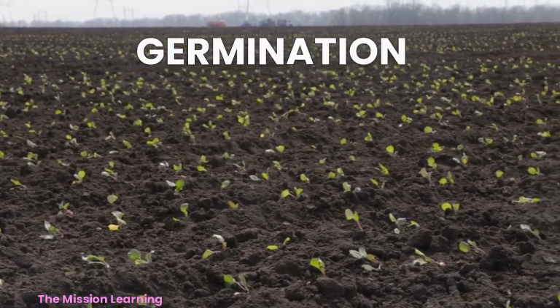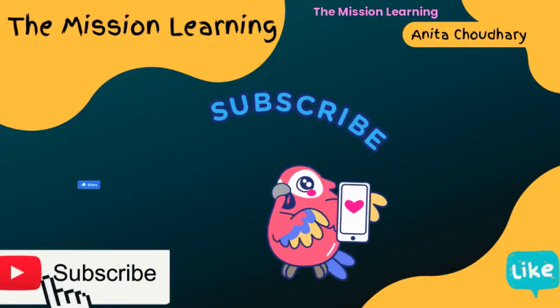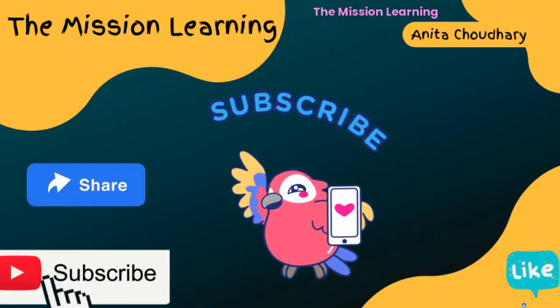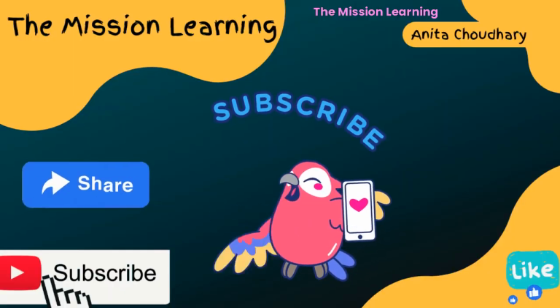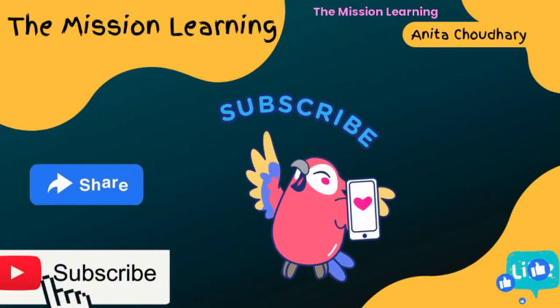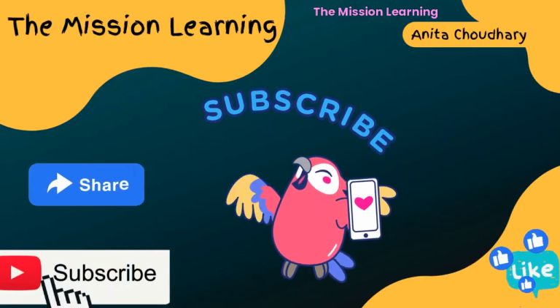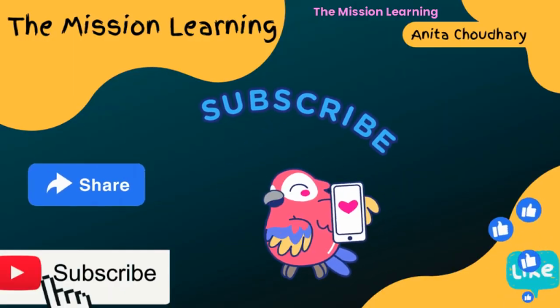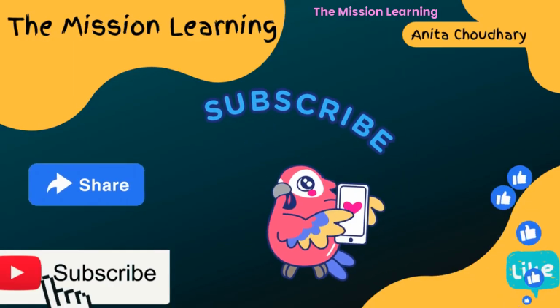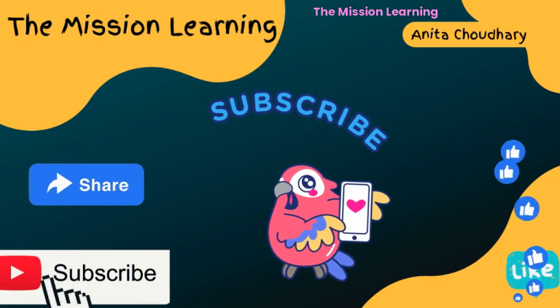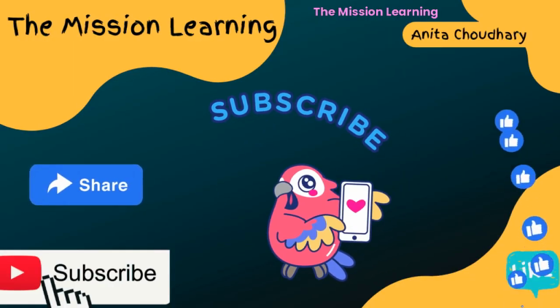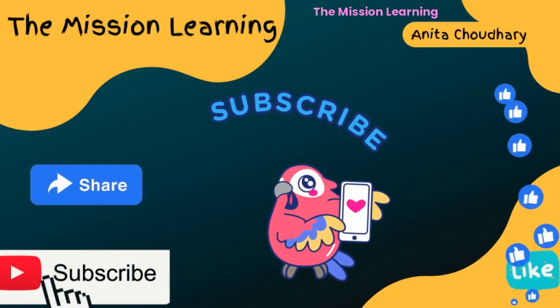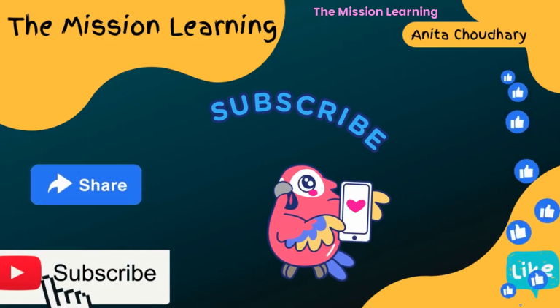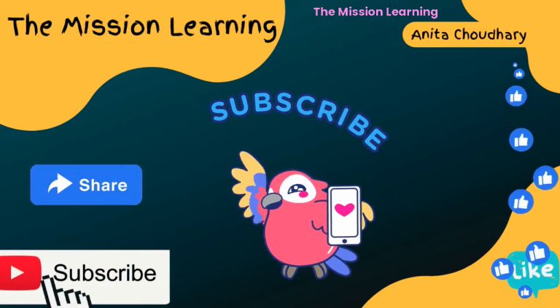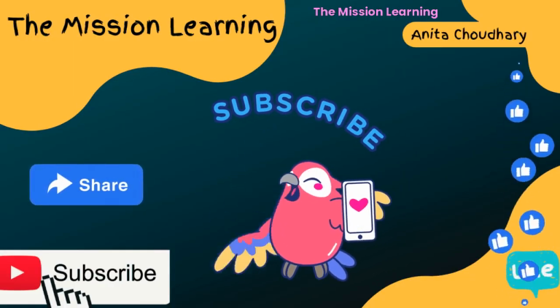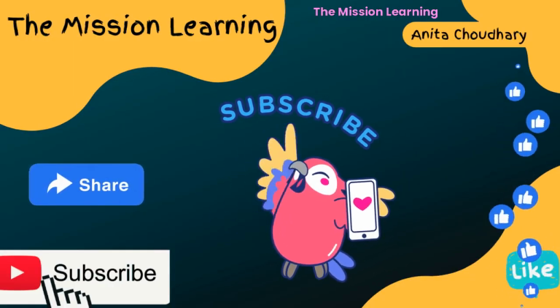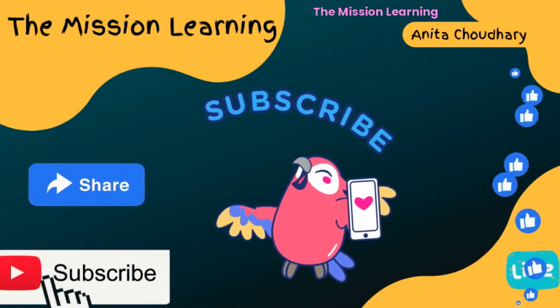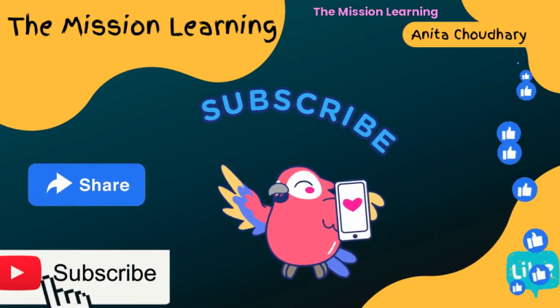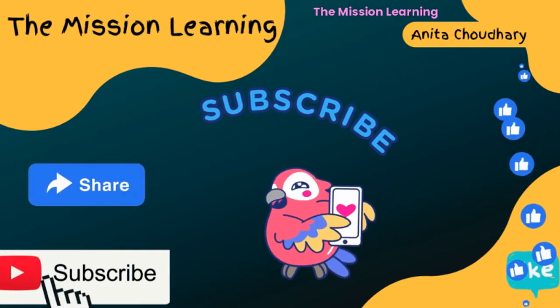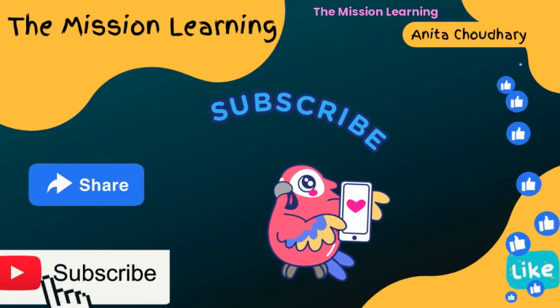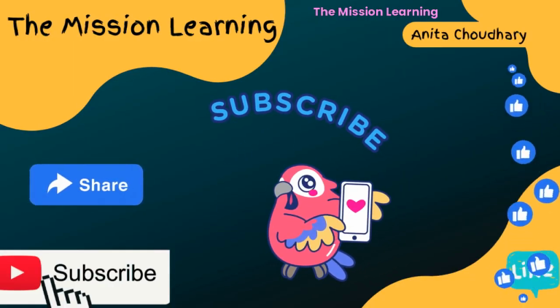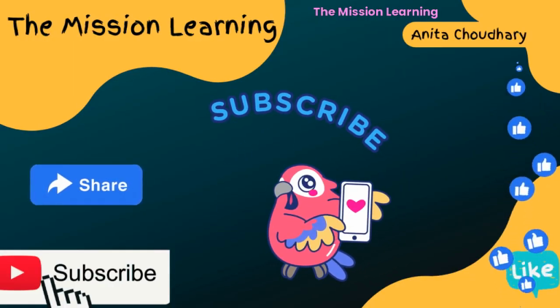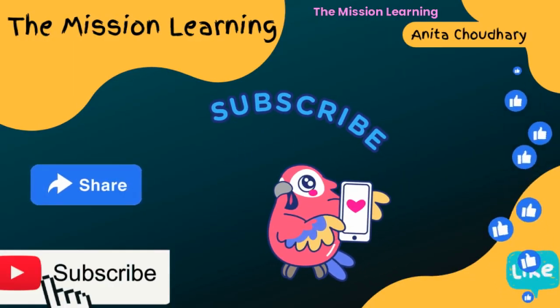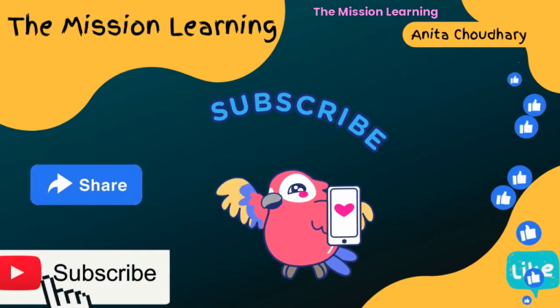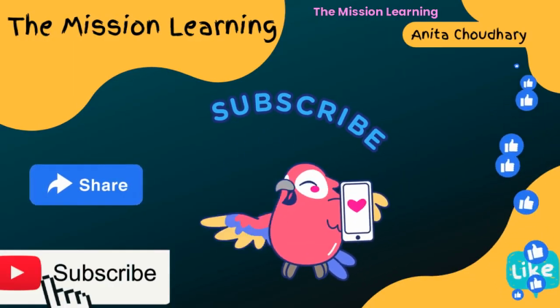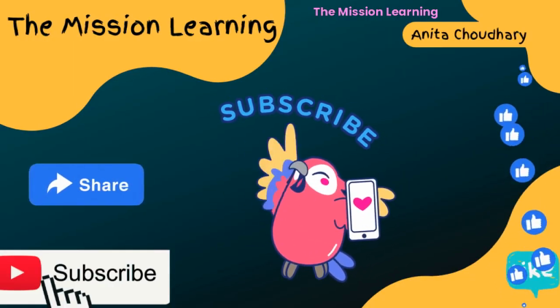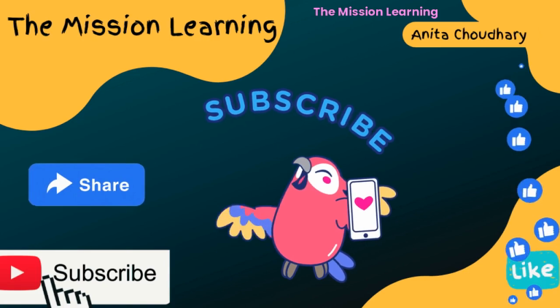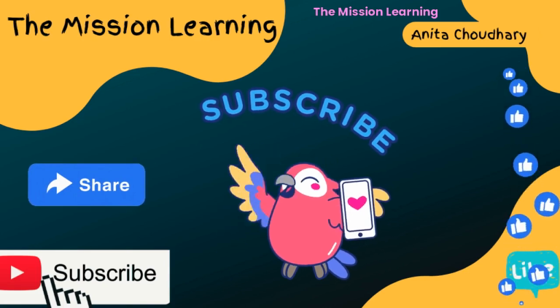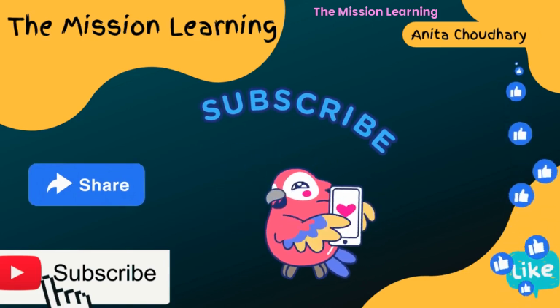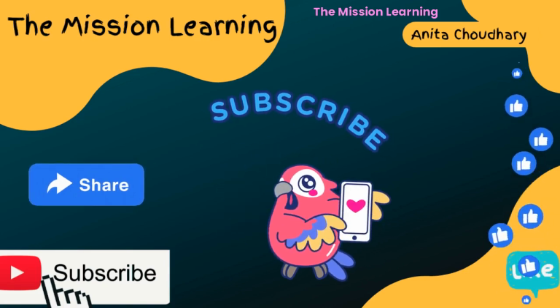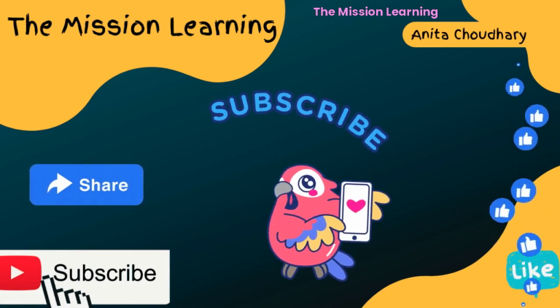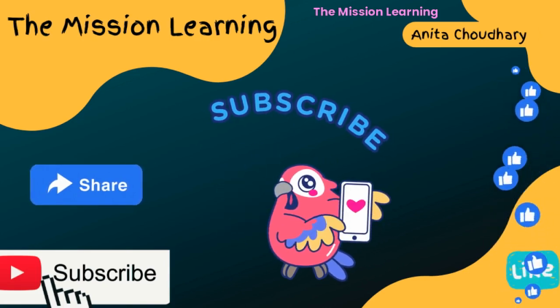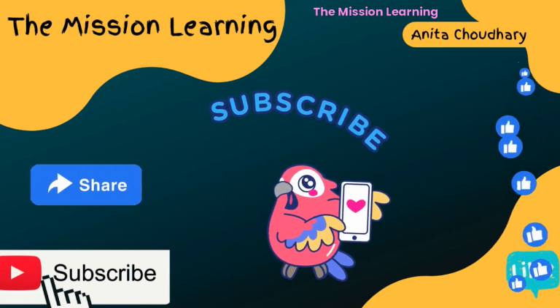Like, share, and subscribe — have a great day, kids!